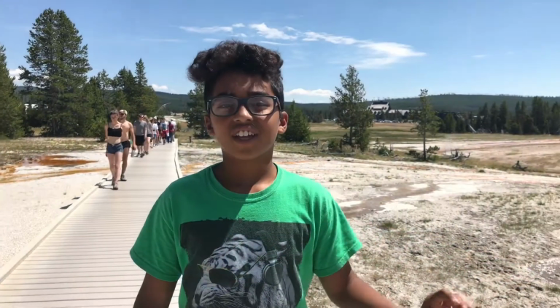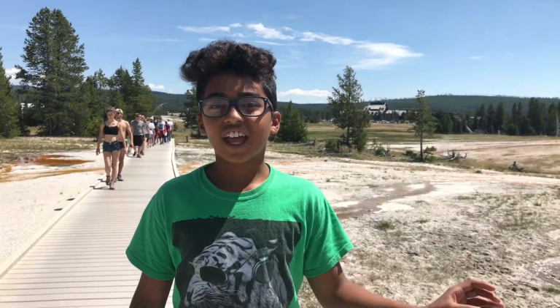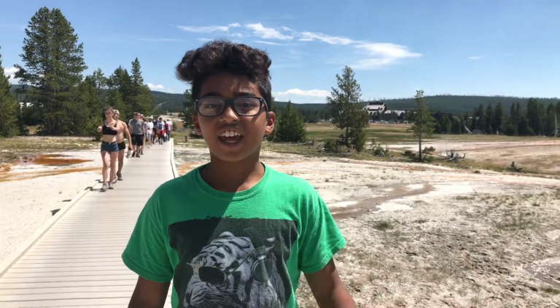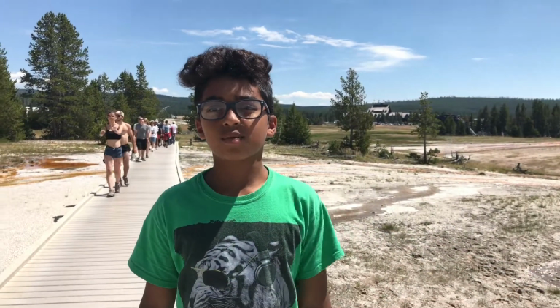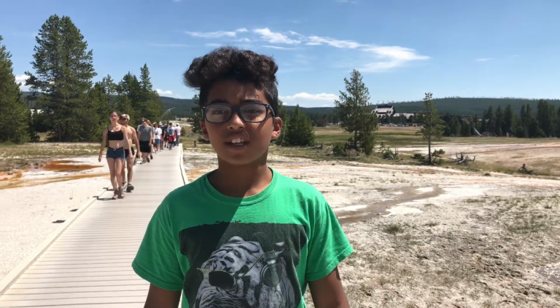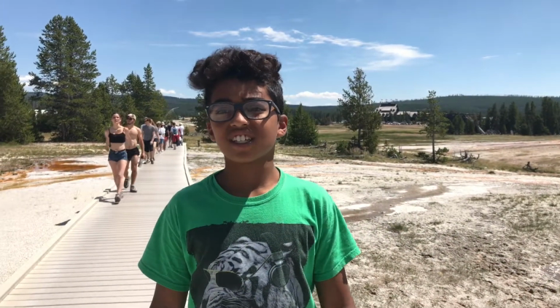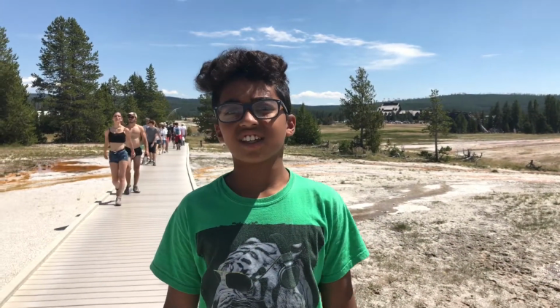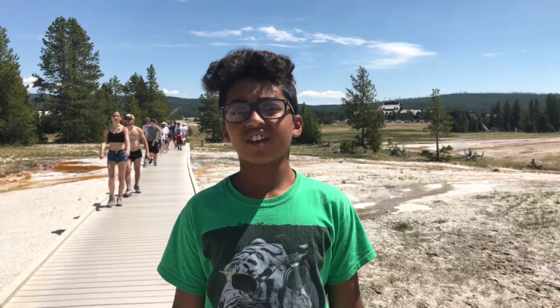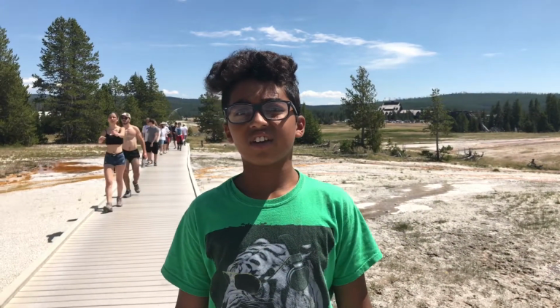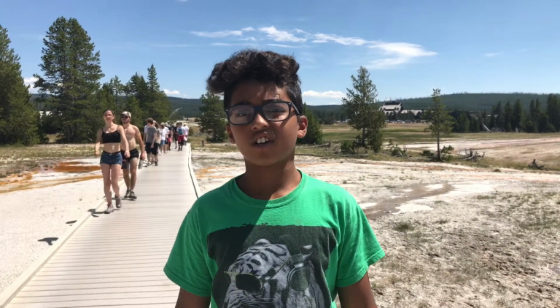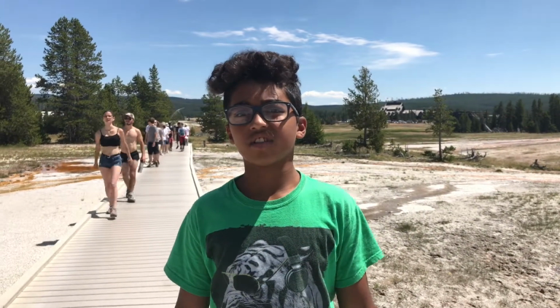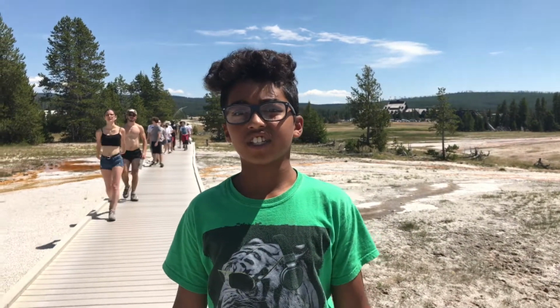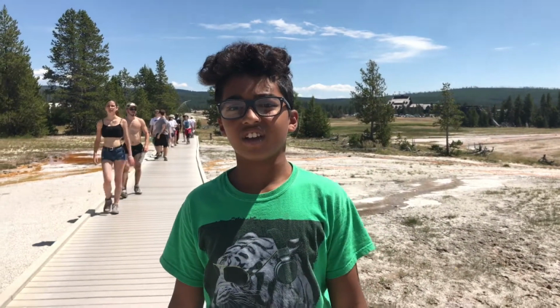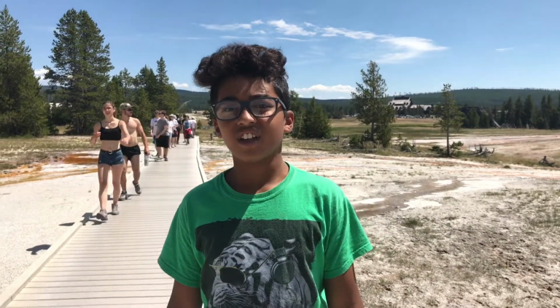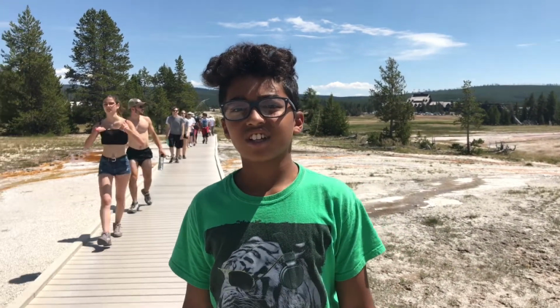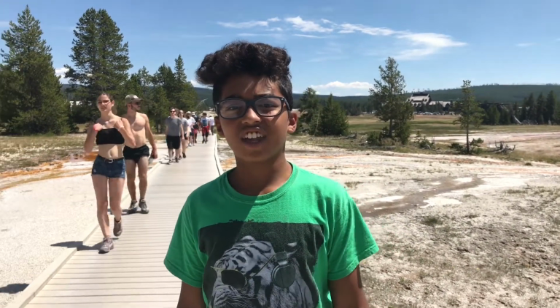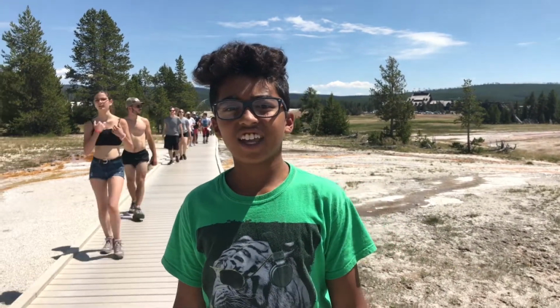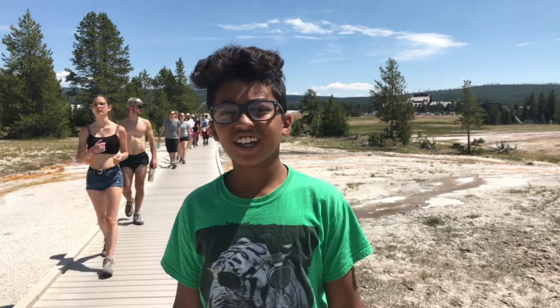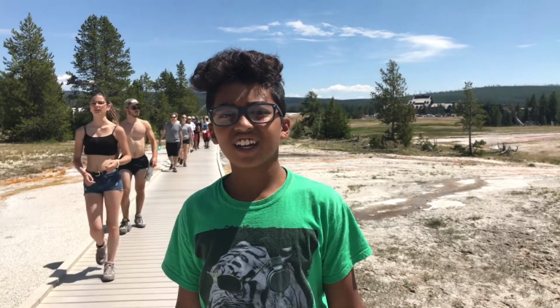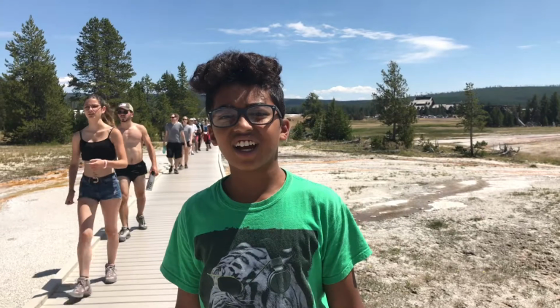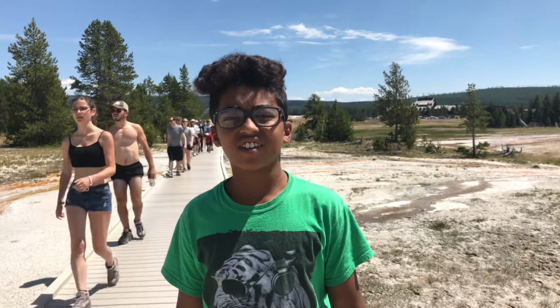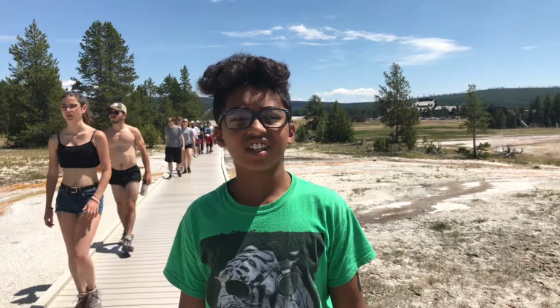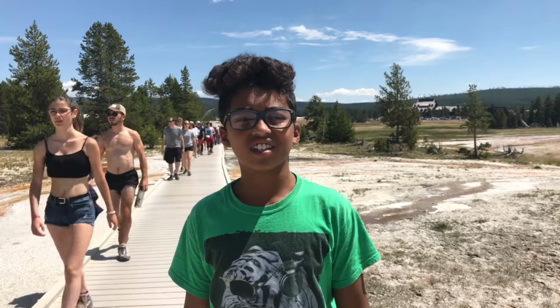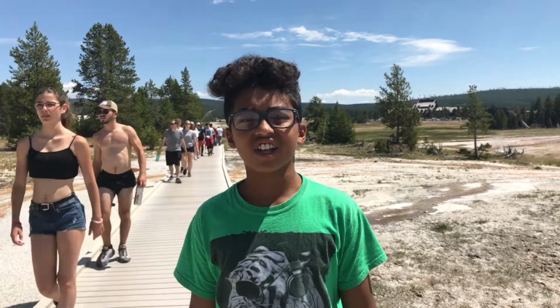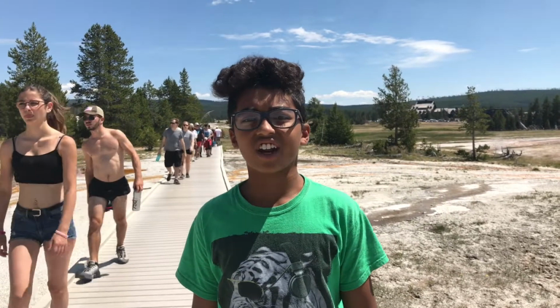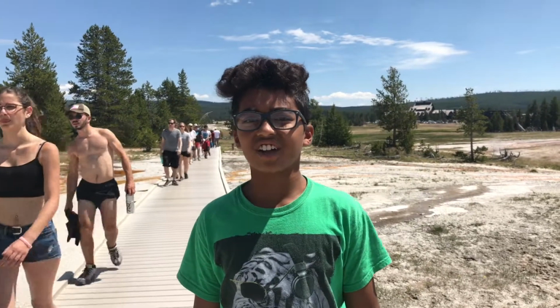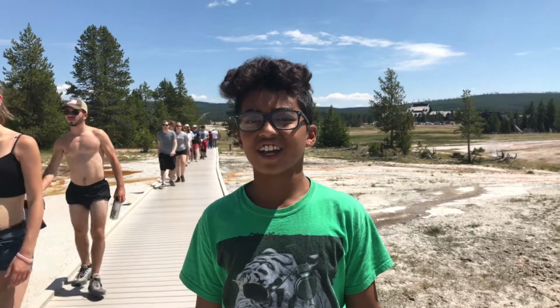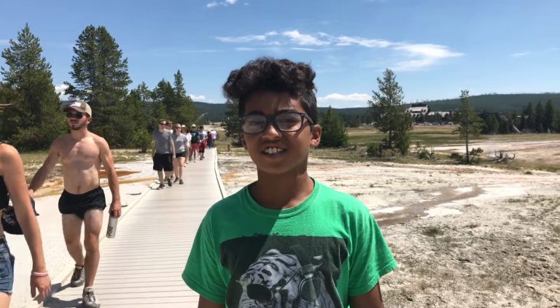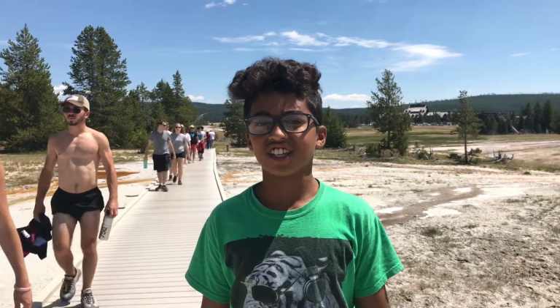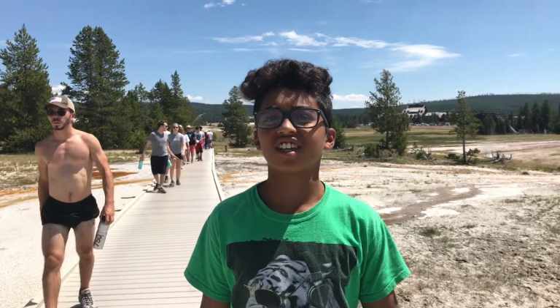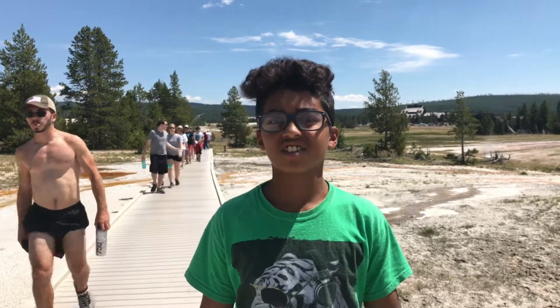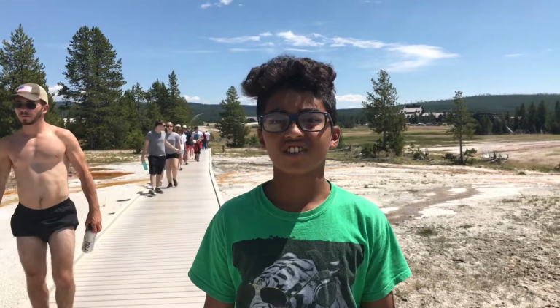Hi guys, my name is Xavier and welcome to my channel. Today I am going to look at all the geysers in Yellowstone.